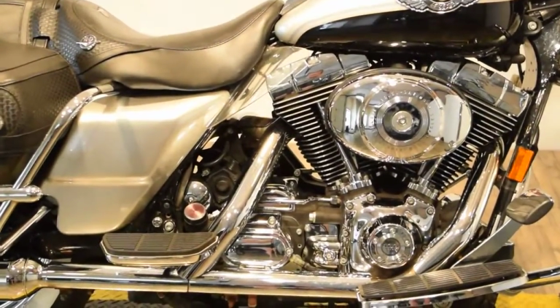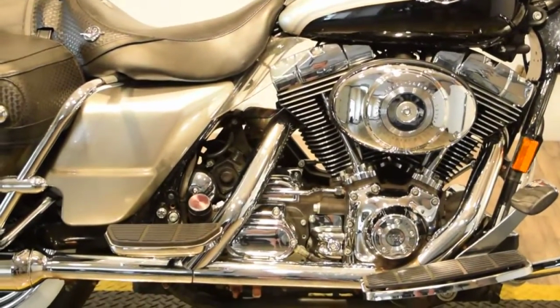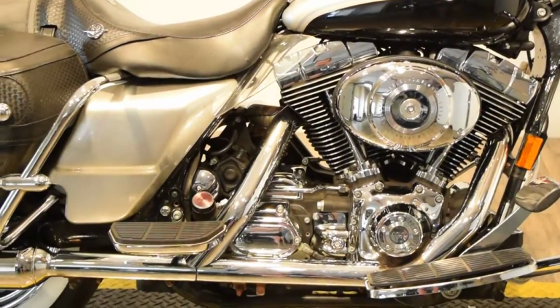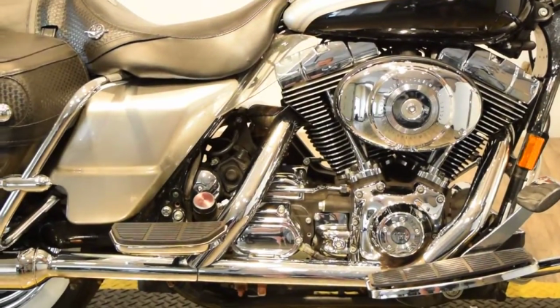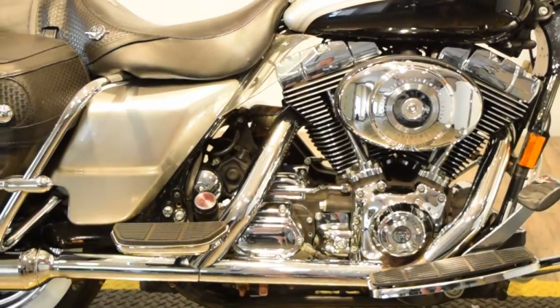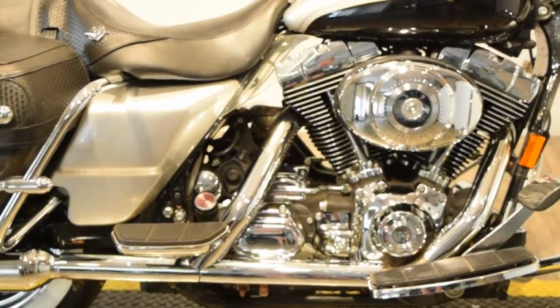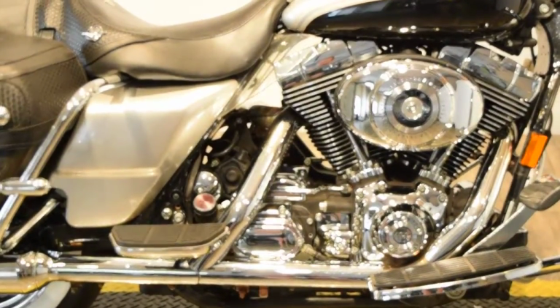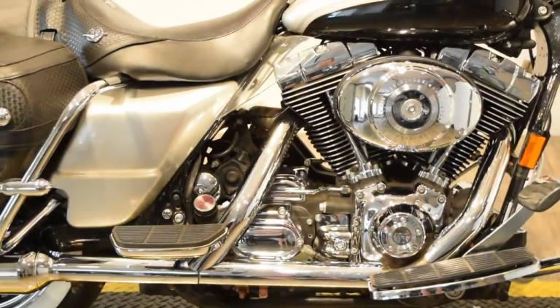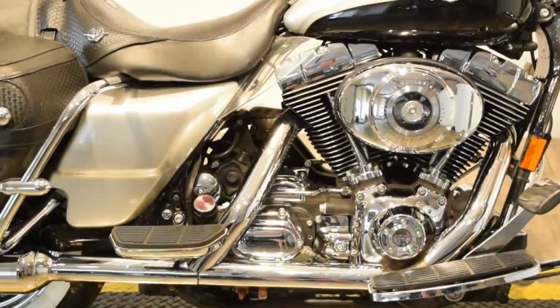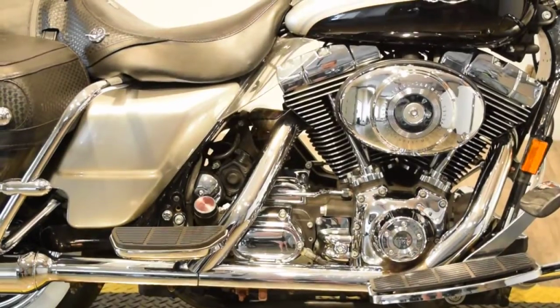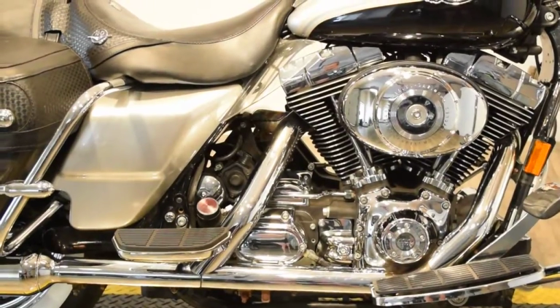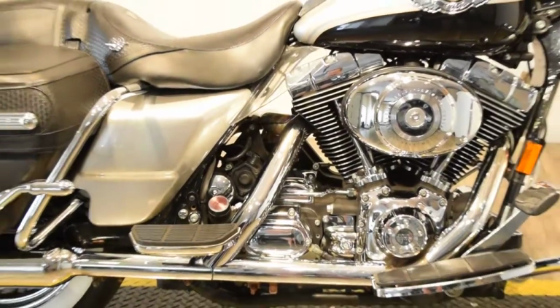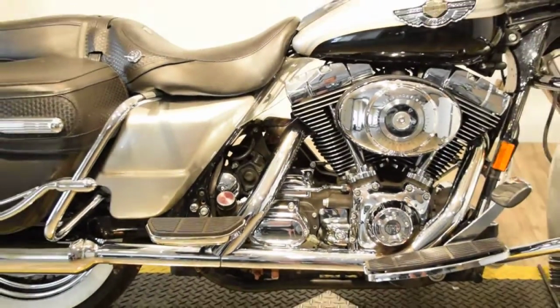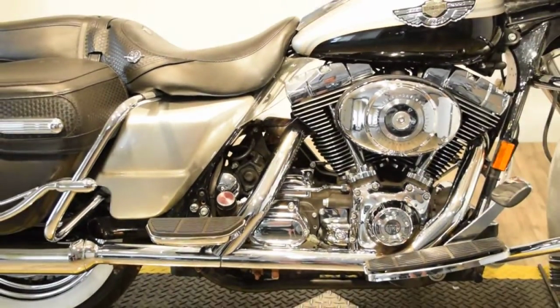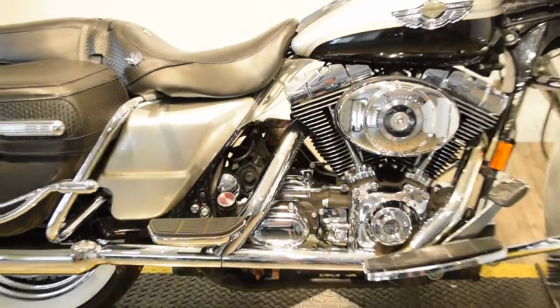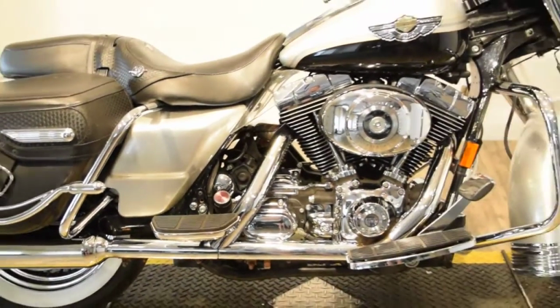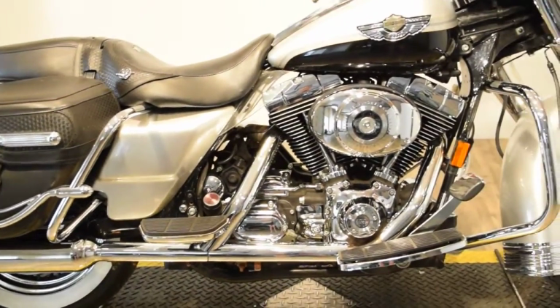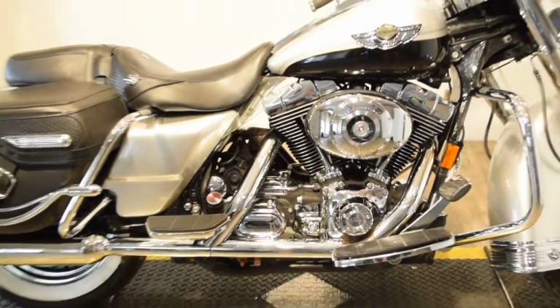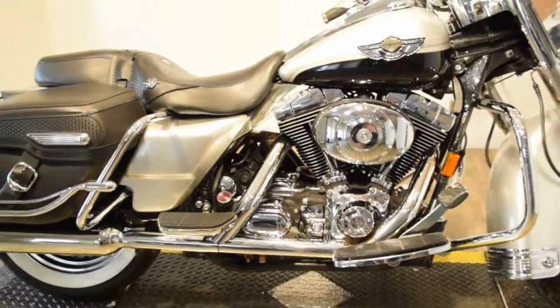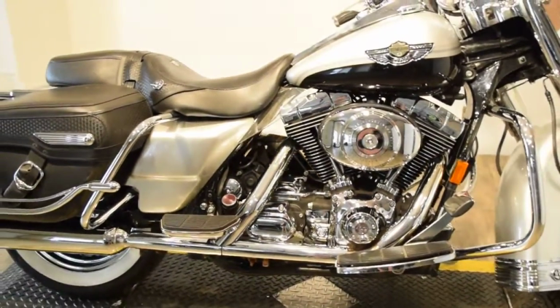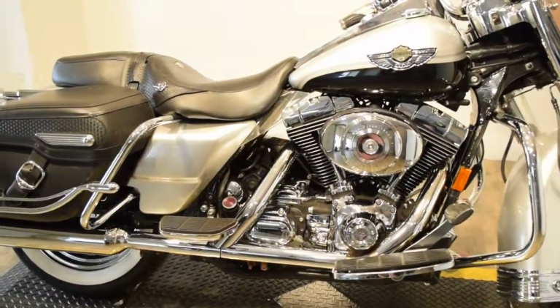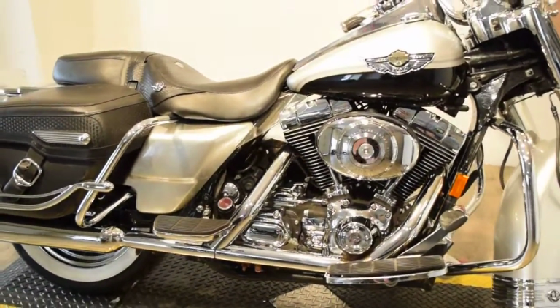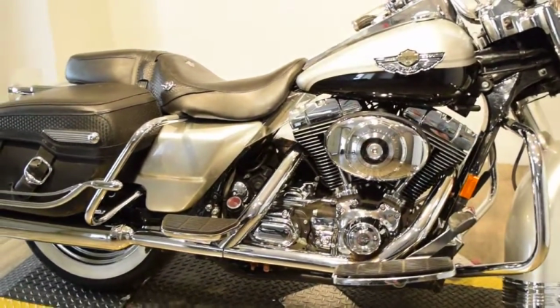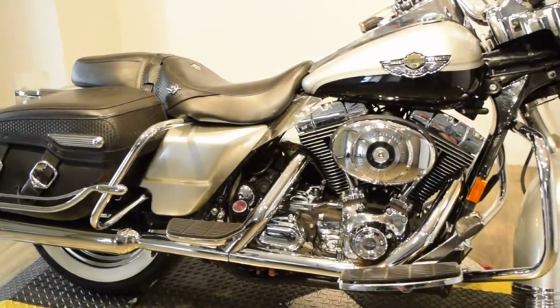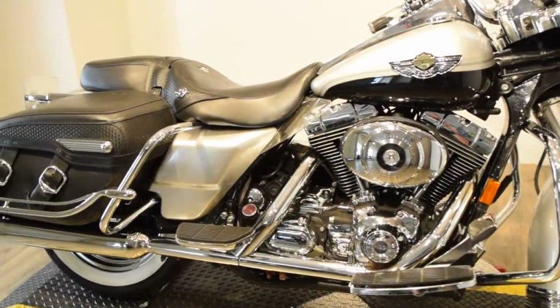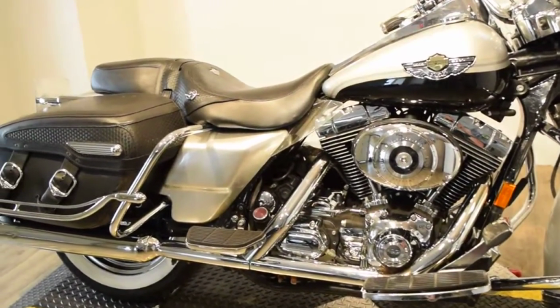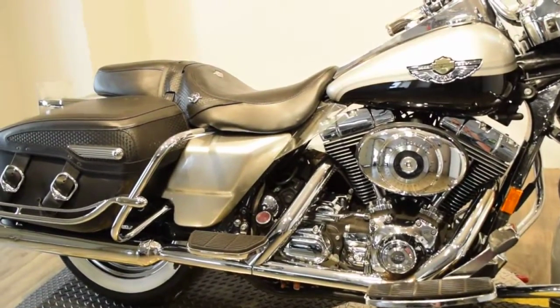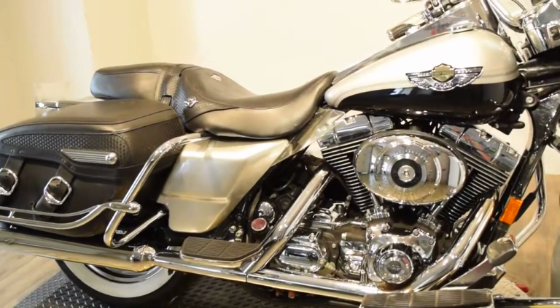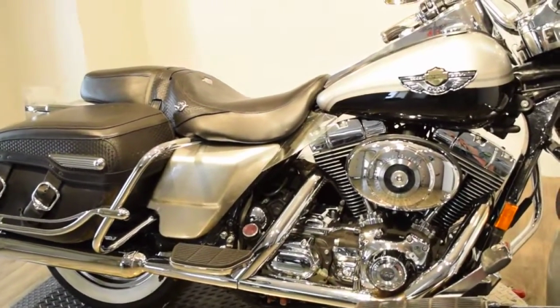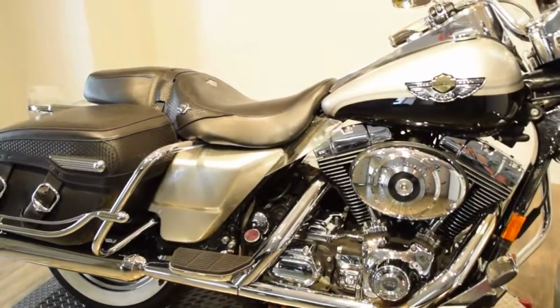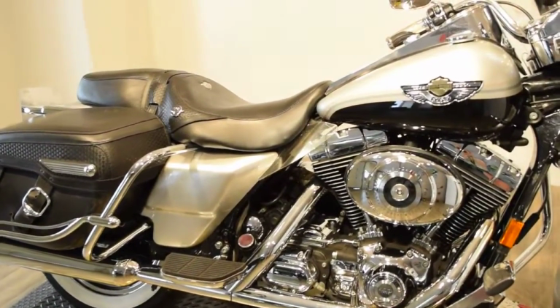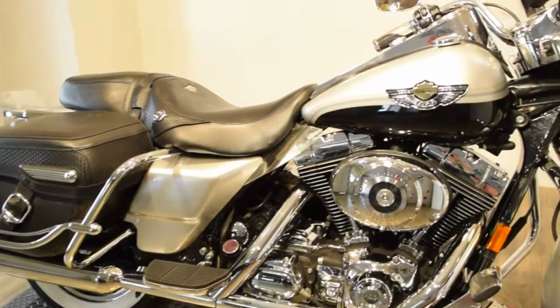As you can see, it's got driver and passenger floorboards, upgraded side bags and seat.